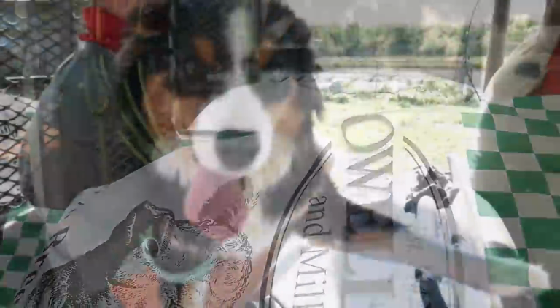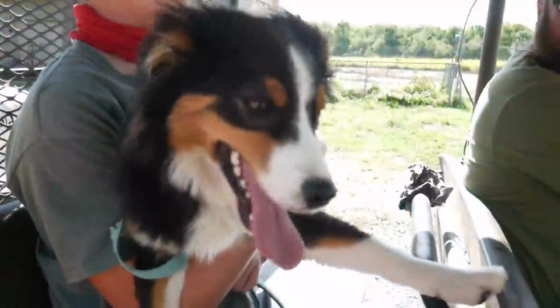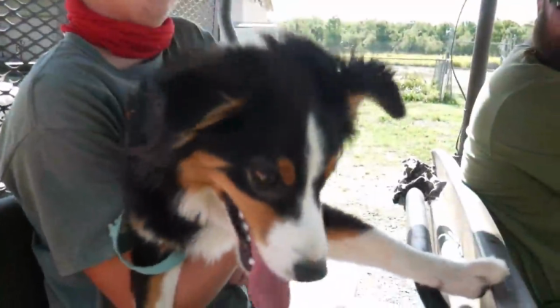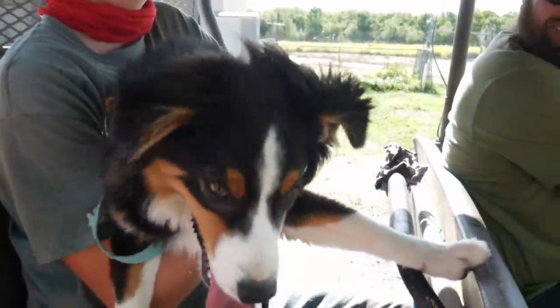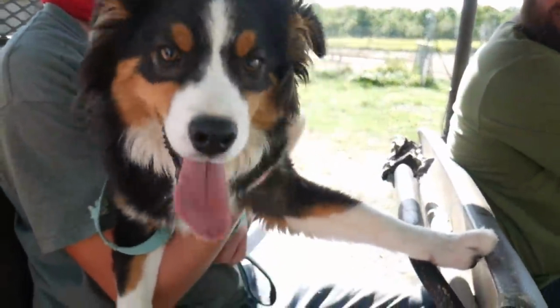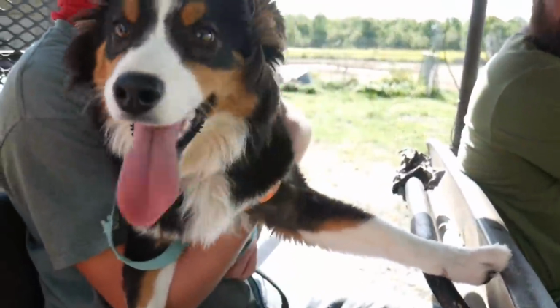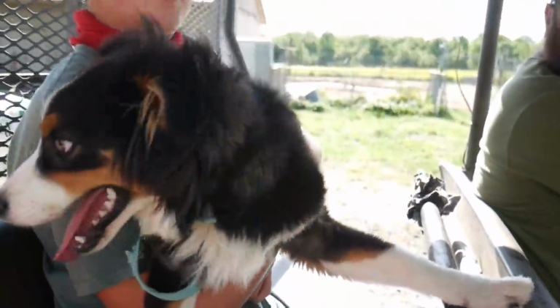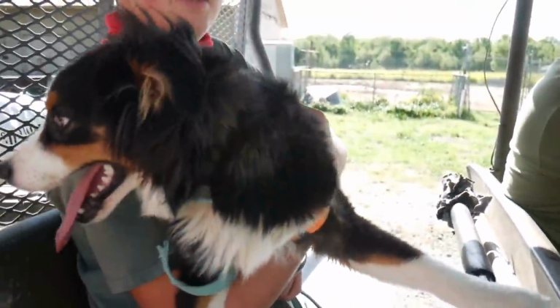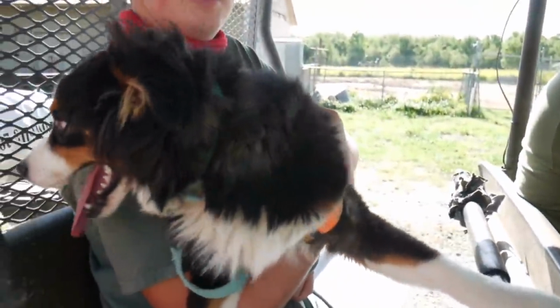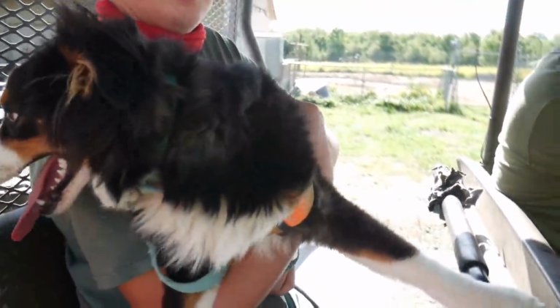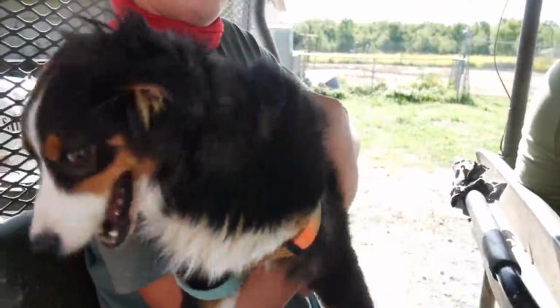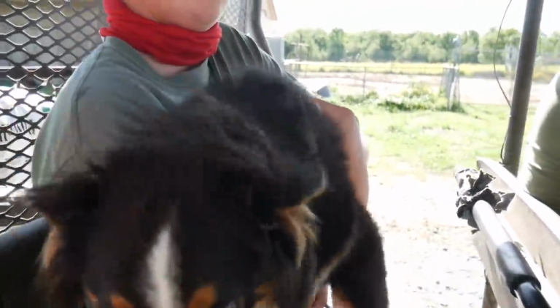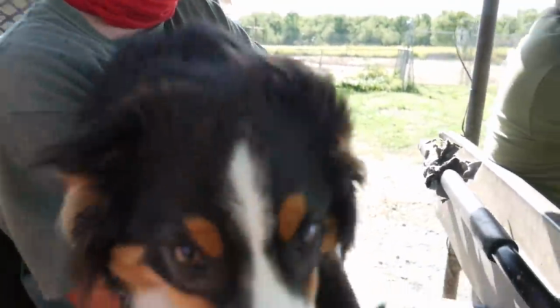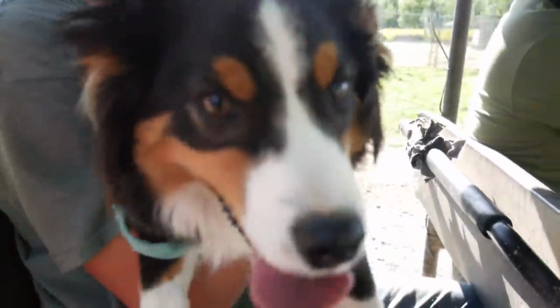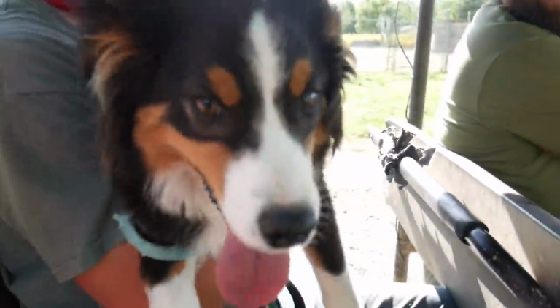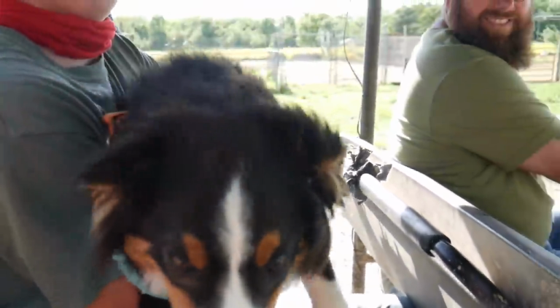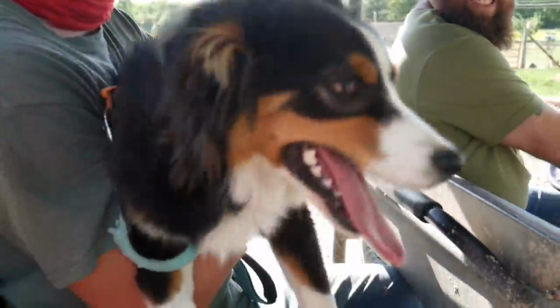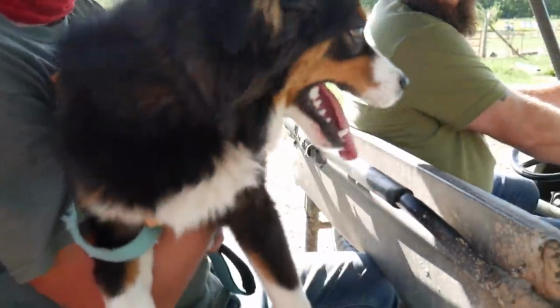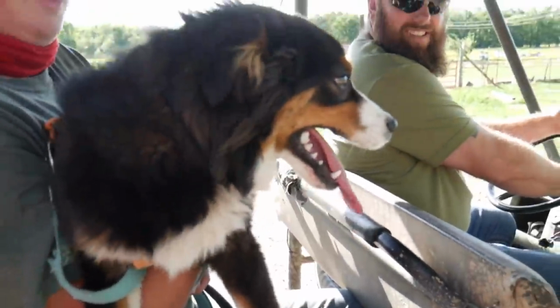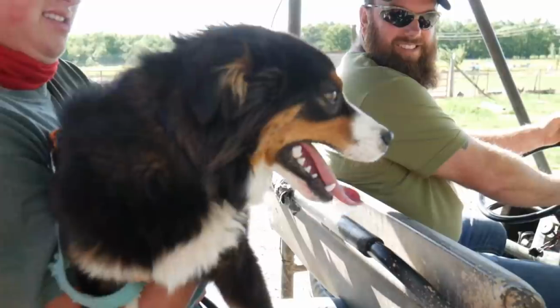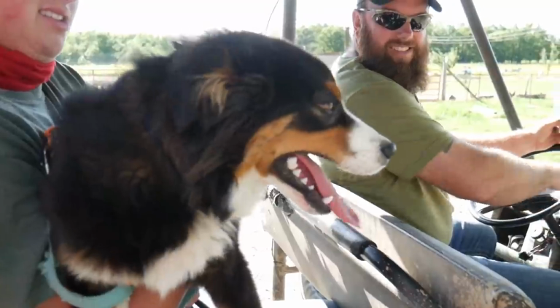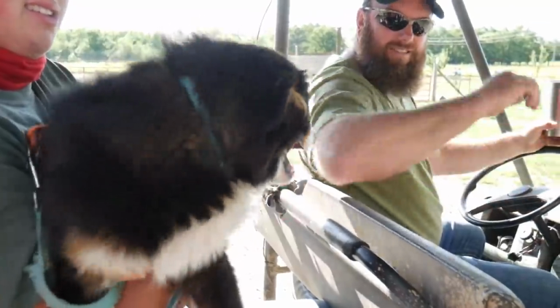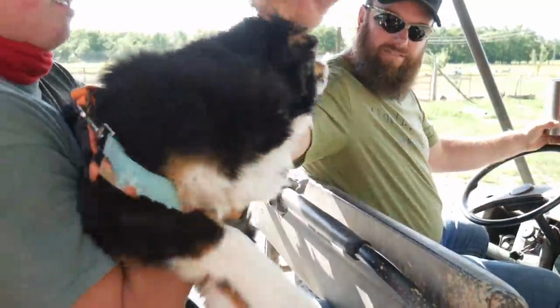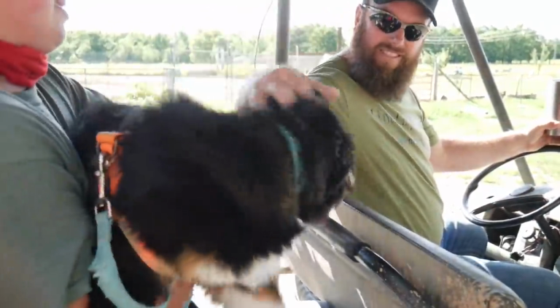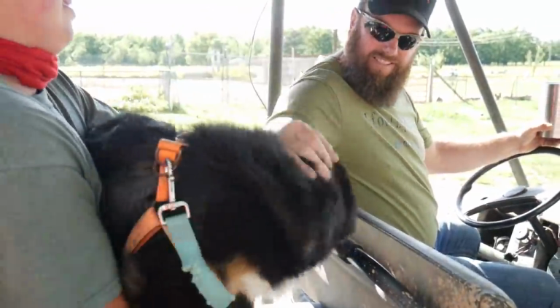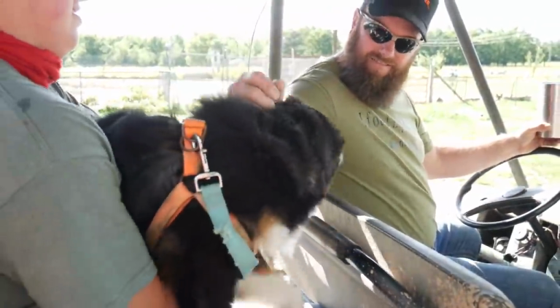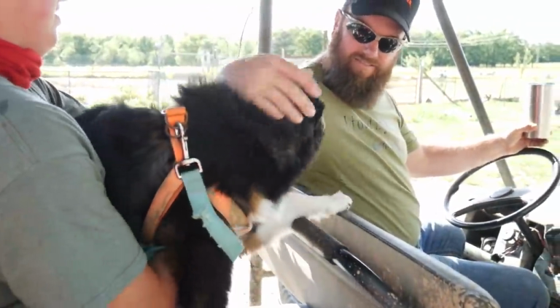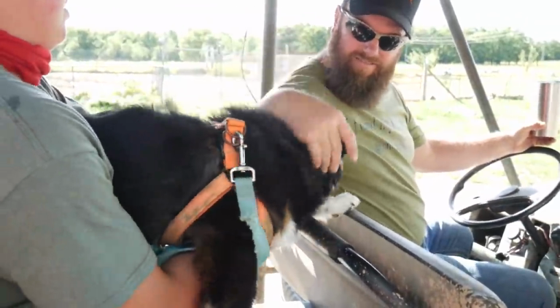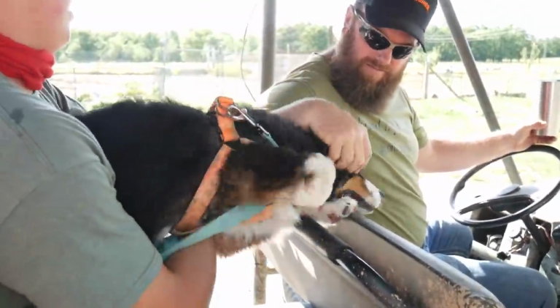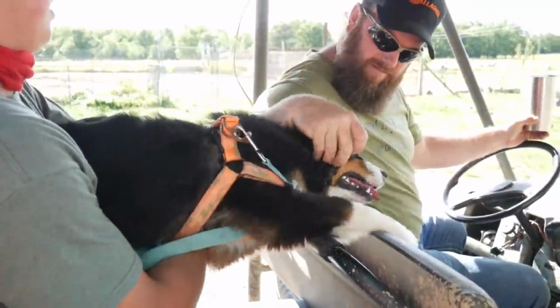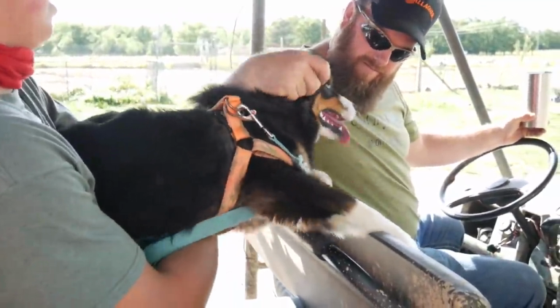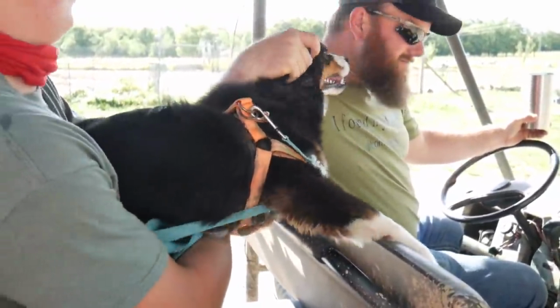Look who else is going — she's excited. Pepper's always excited. She loves her dad too.